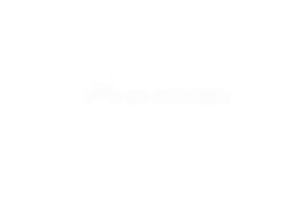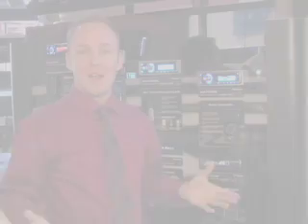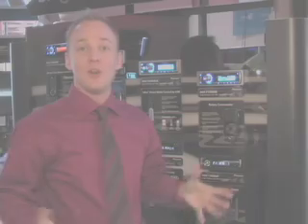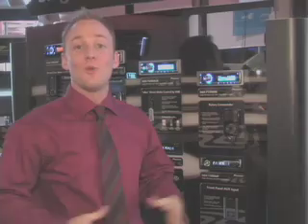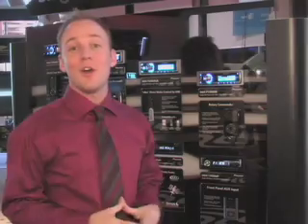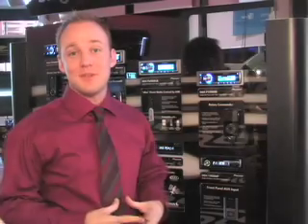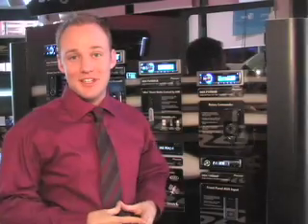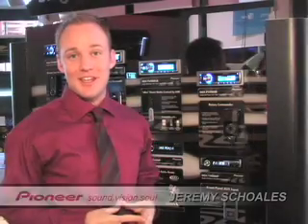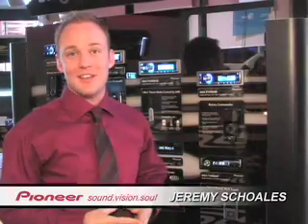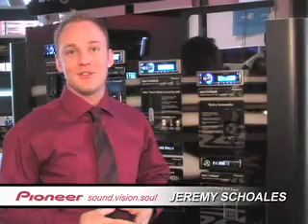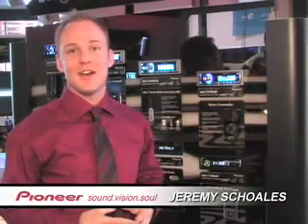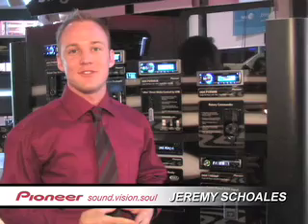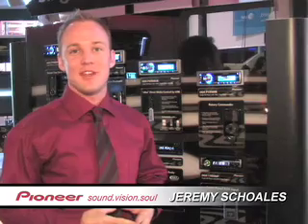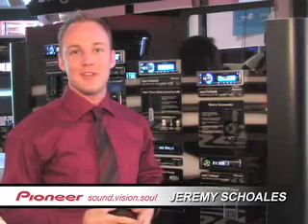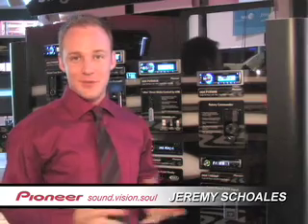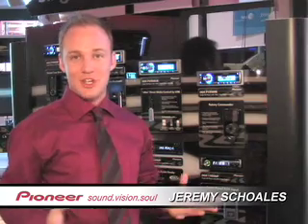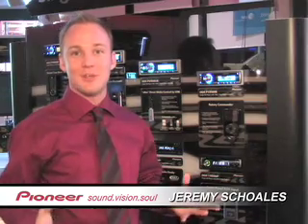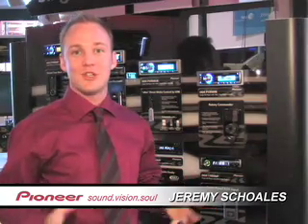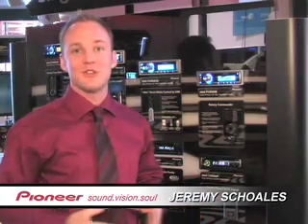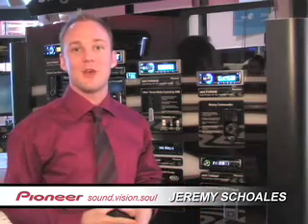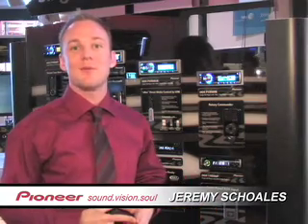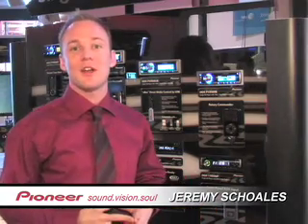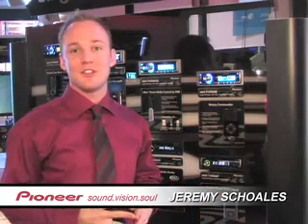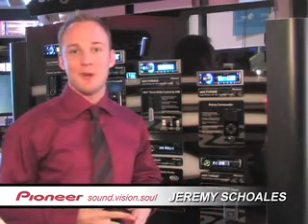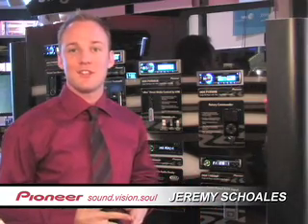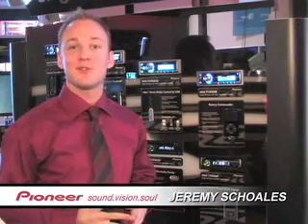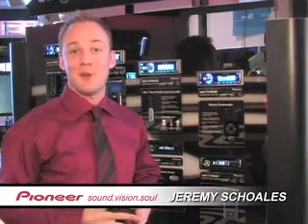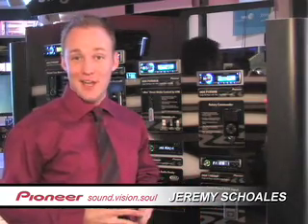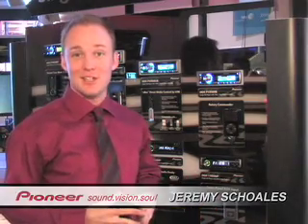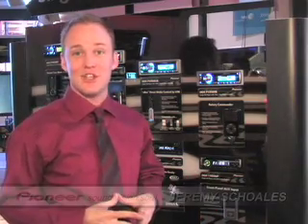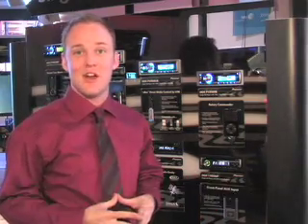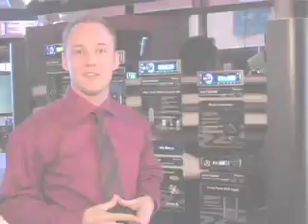Hello and welcome to CES 2007. I'm Jeremy Scholls, Brand Marketing Specialist with Pioneer Electronics.